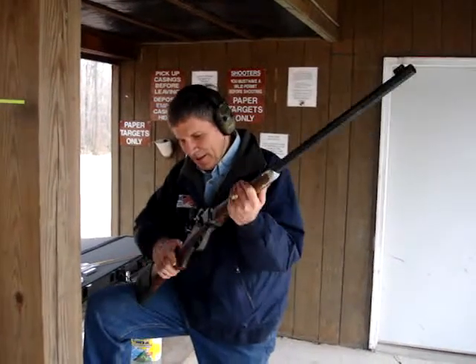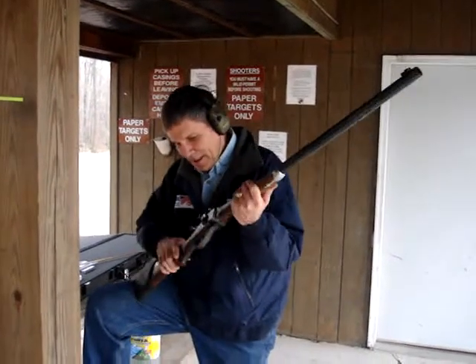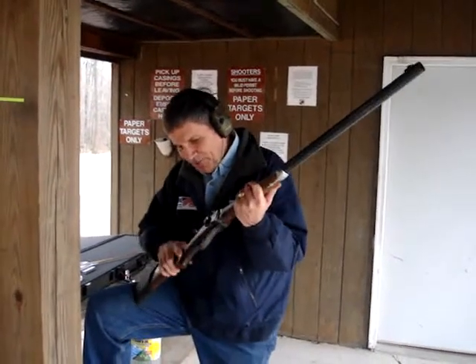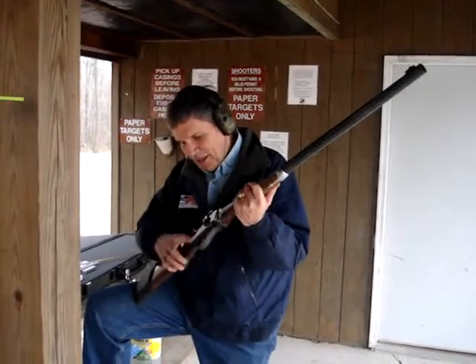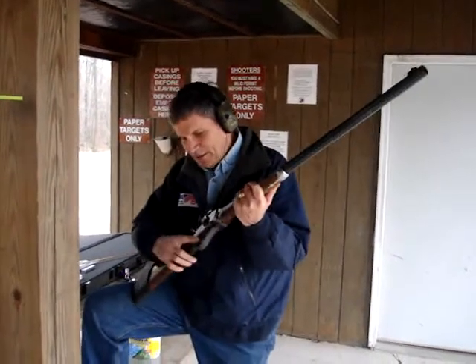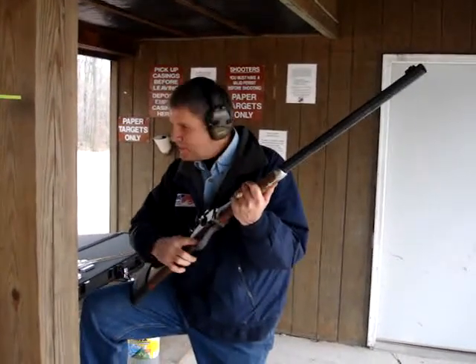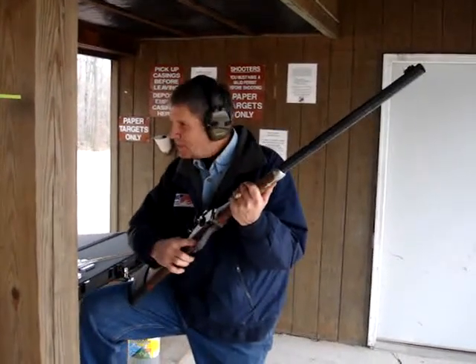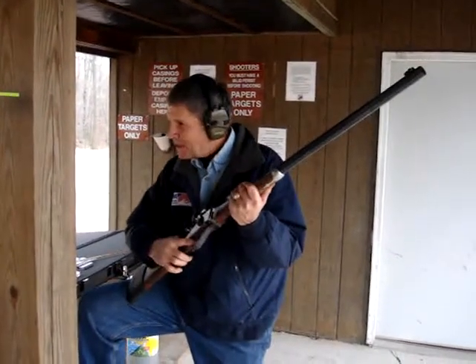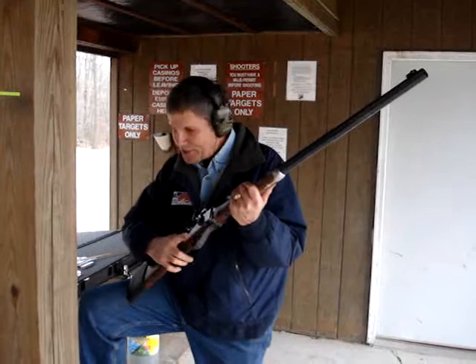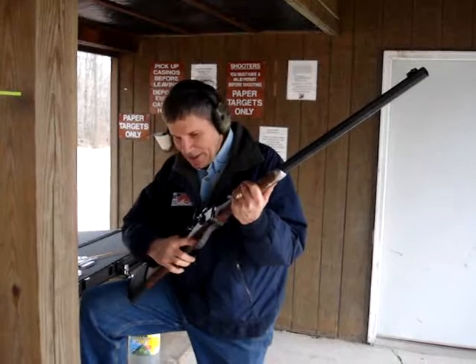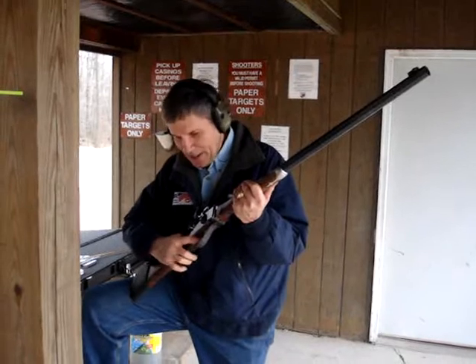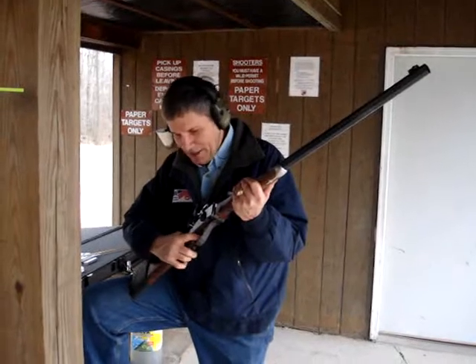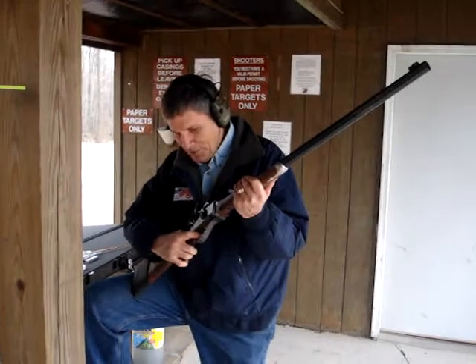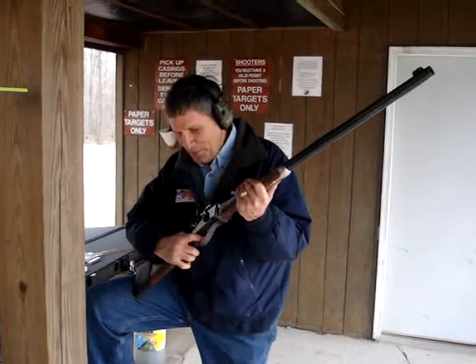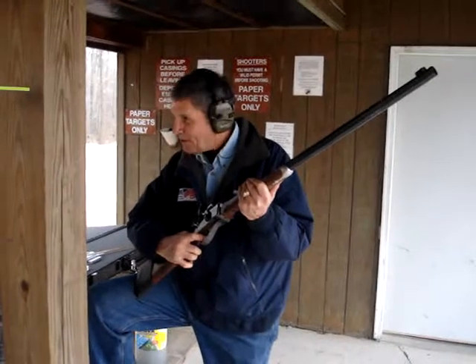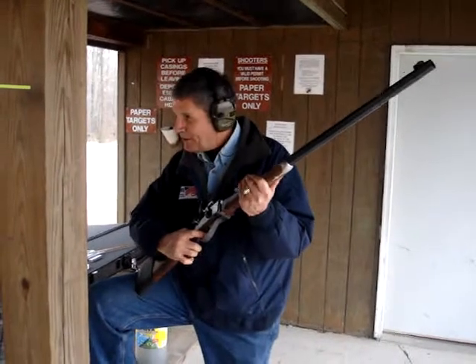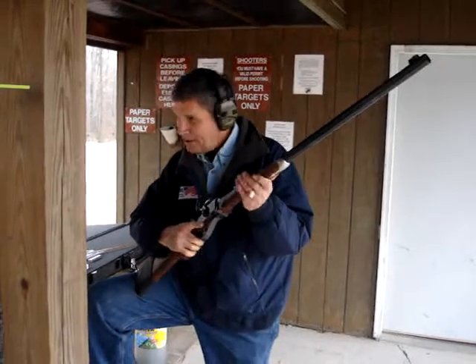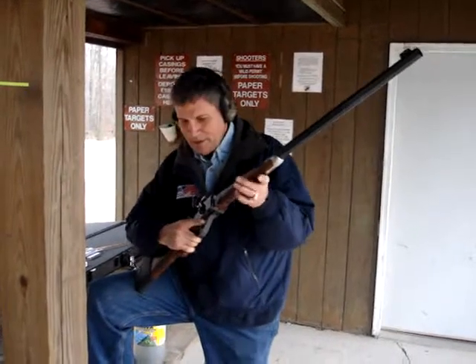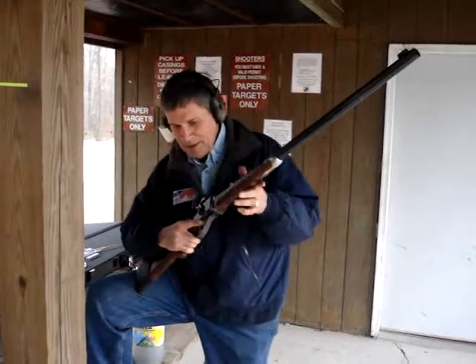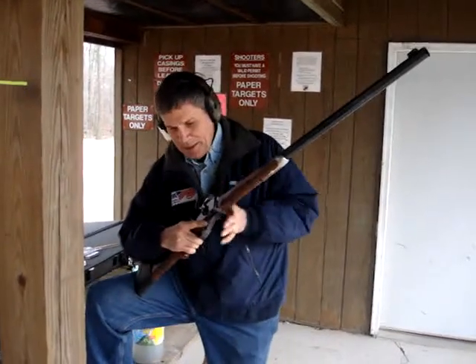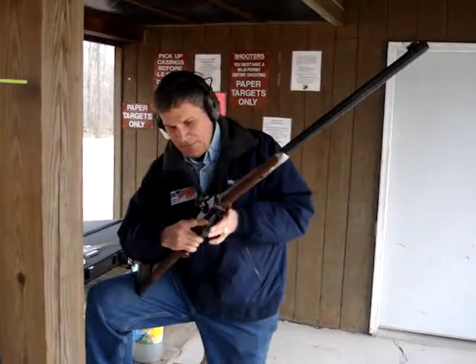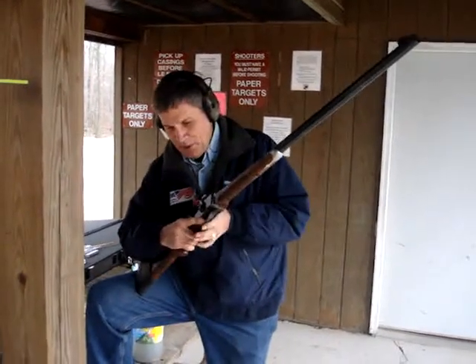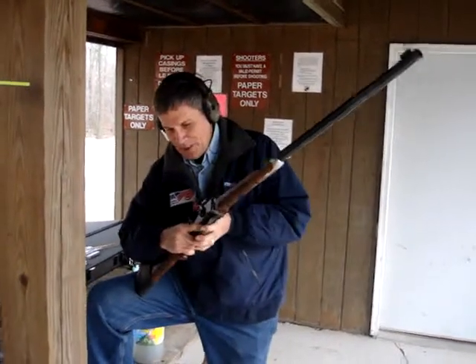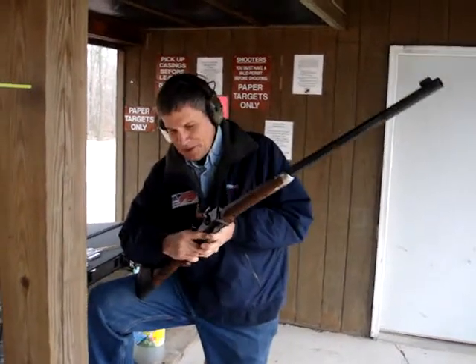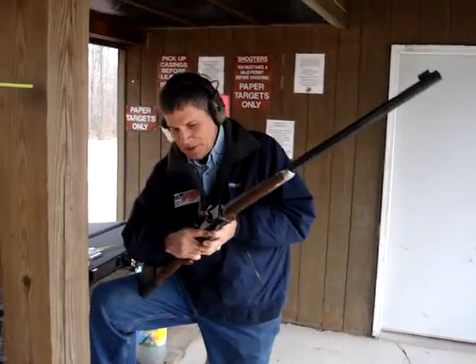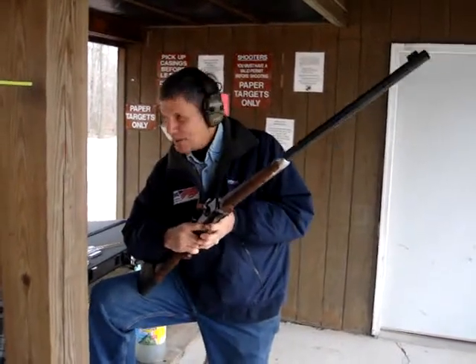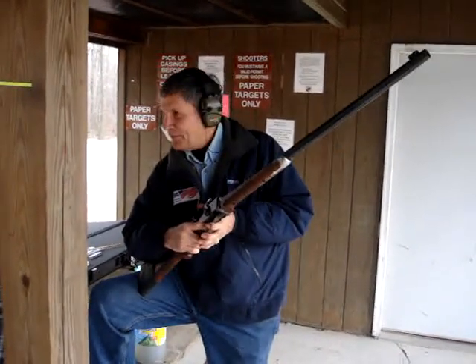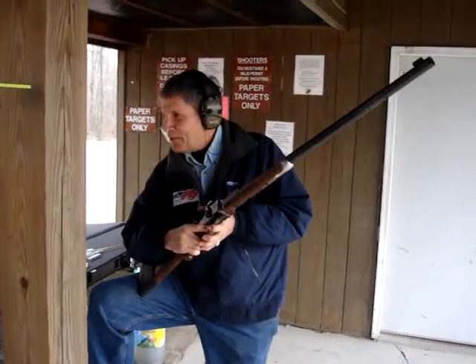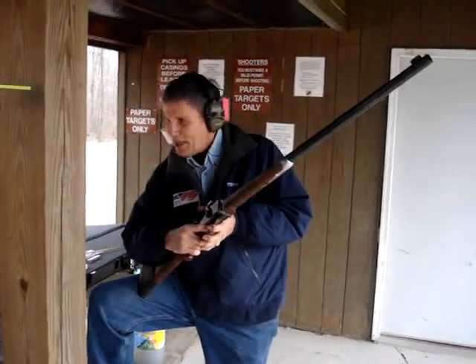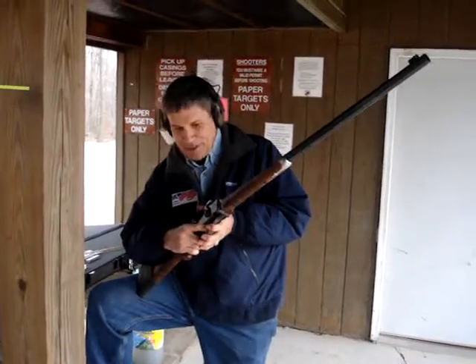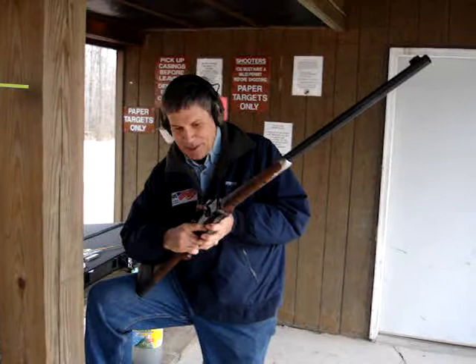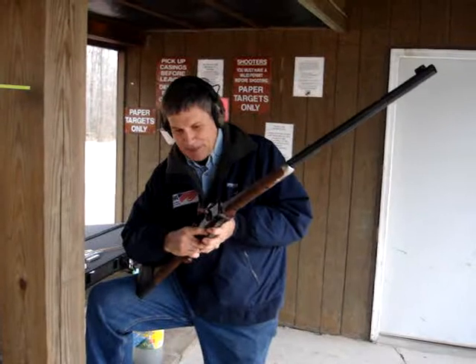Then you've got double trigger. You cock it with the back one, and then the front one is just a very light touch.